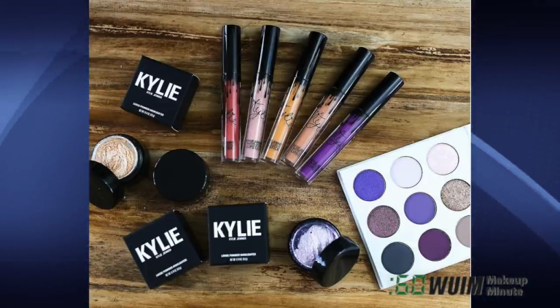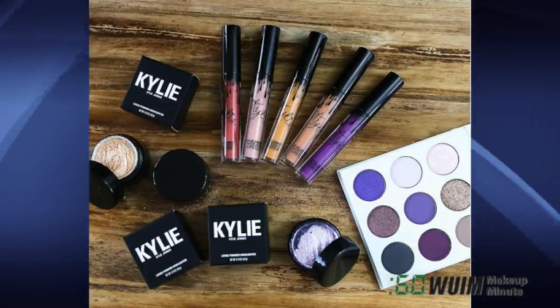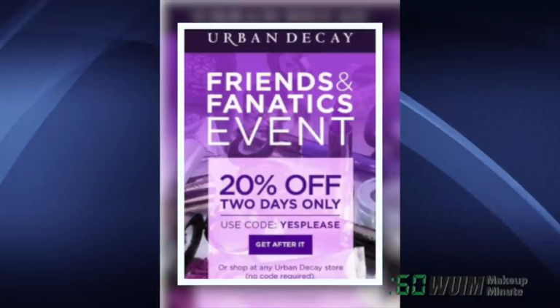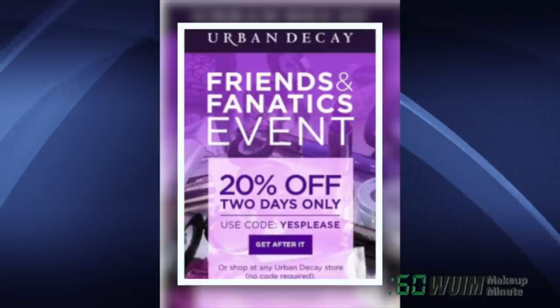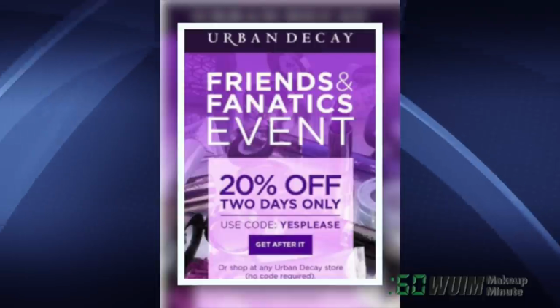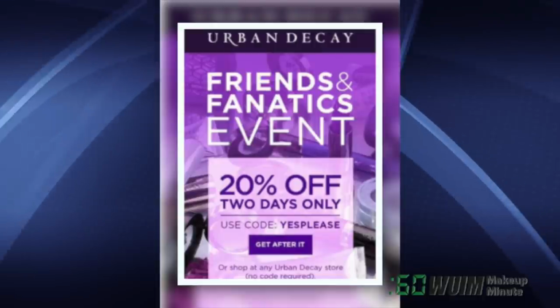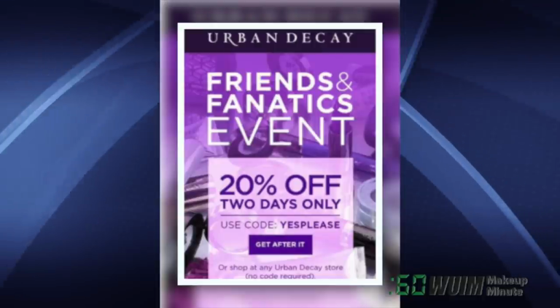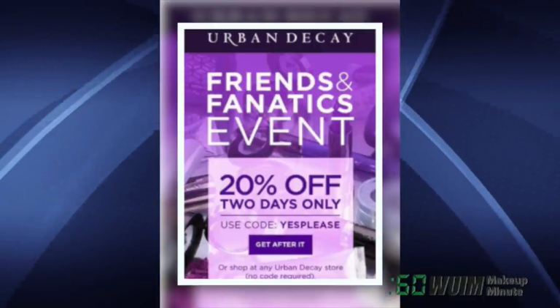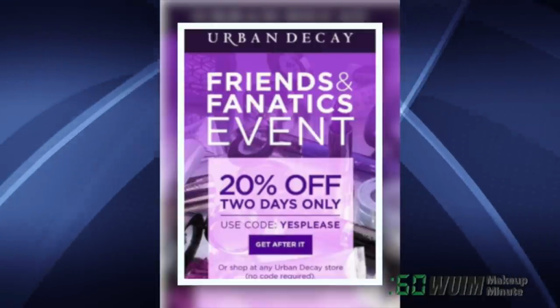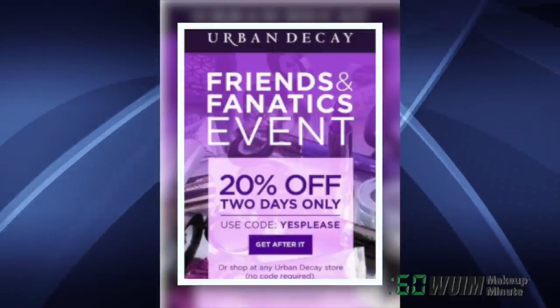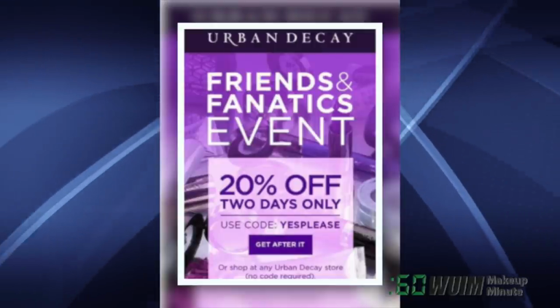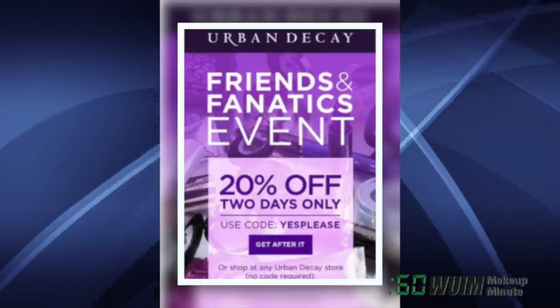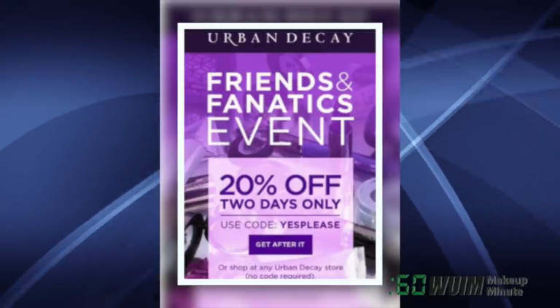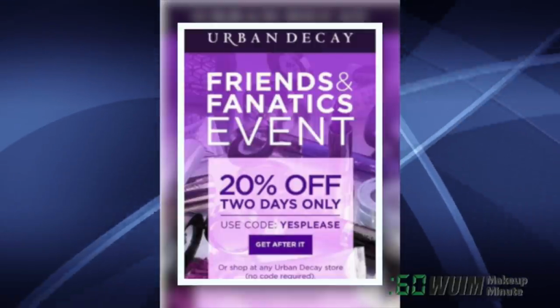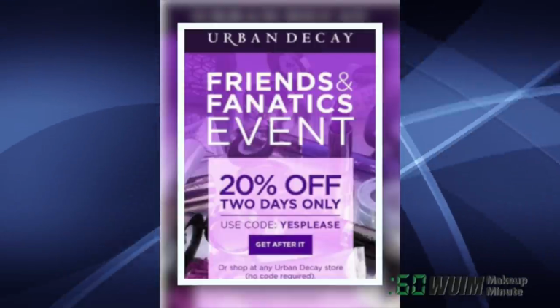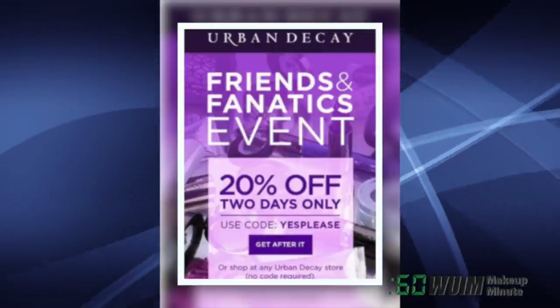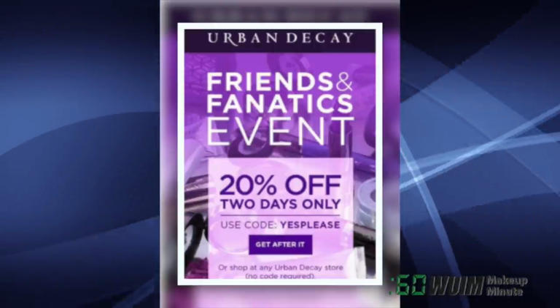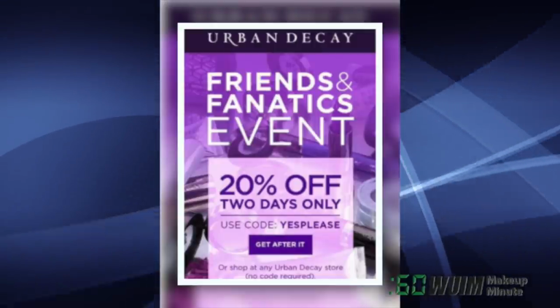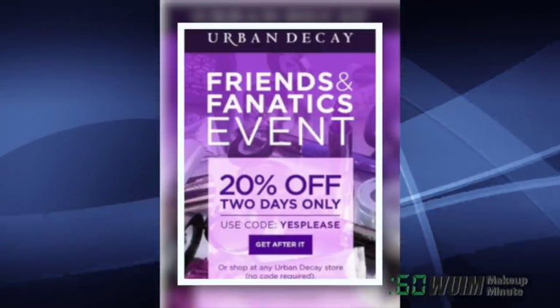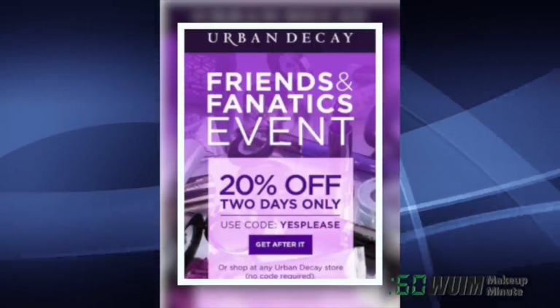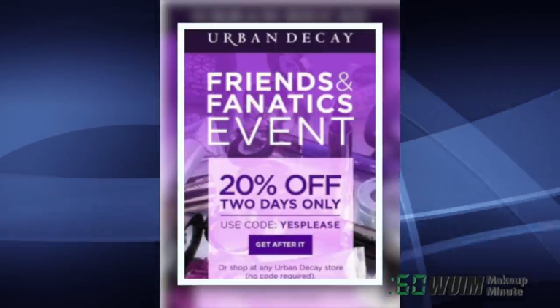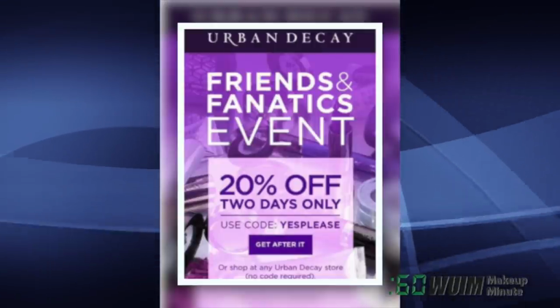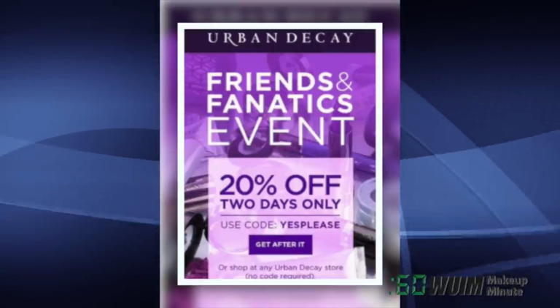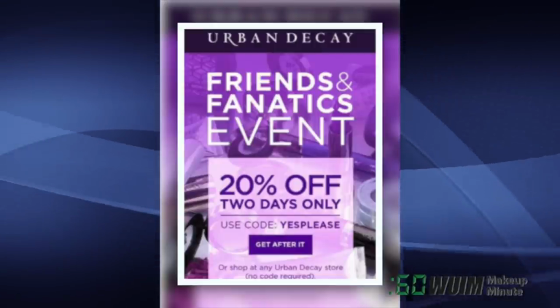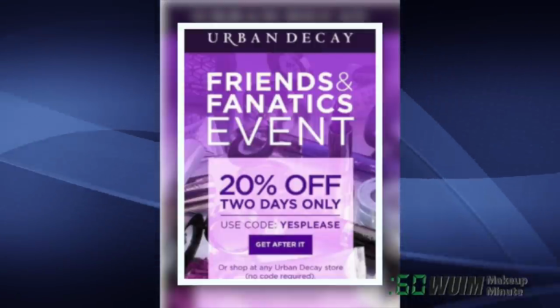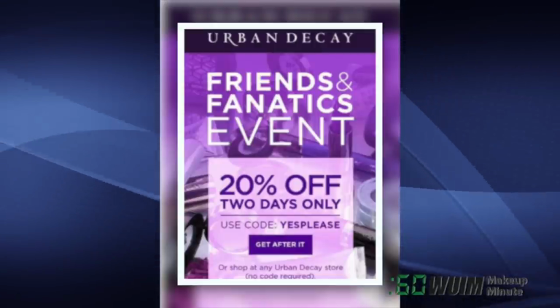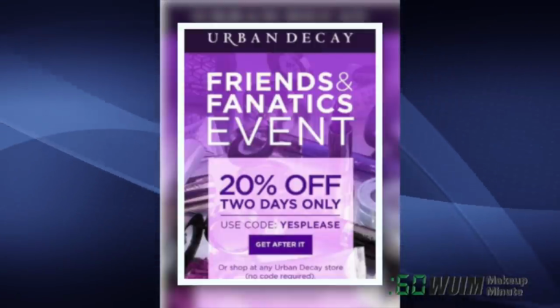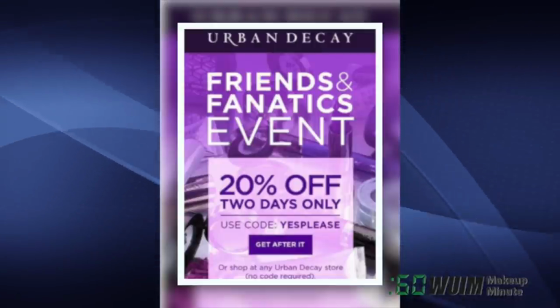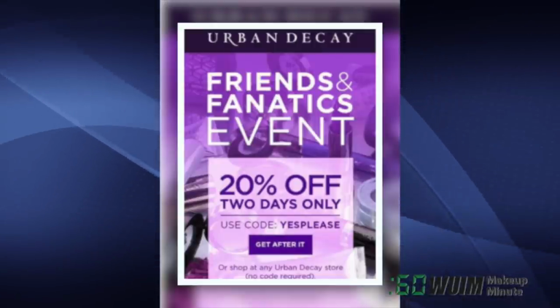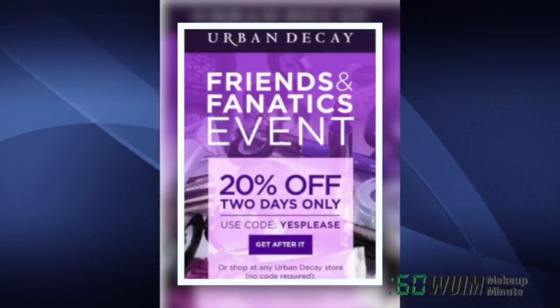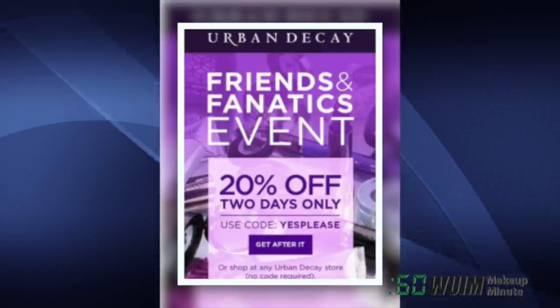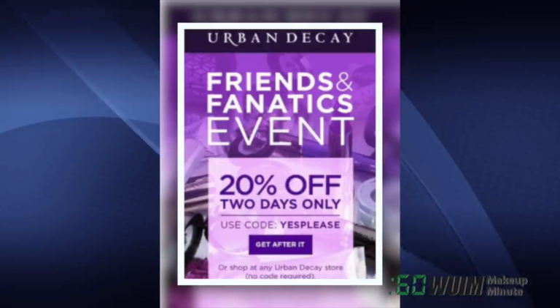And finally, Urban Decay's Friends & Fanatics event will run for two days only — 20% off with code YESPLEASE.